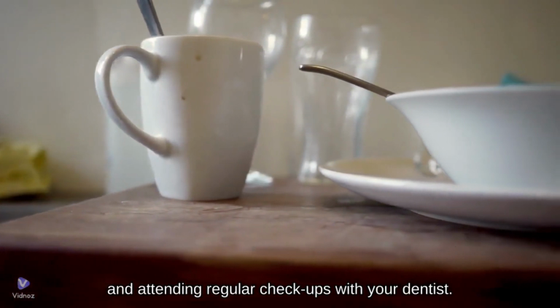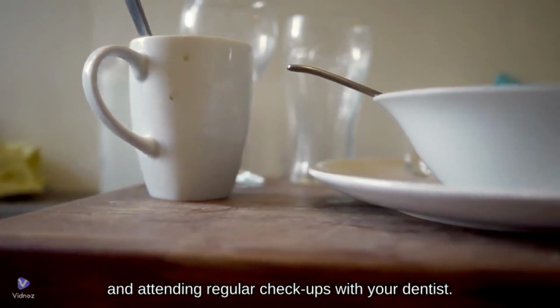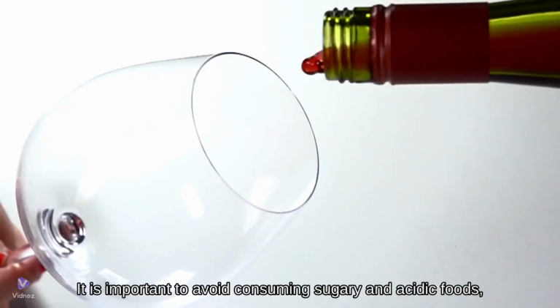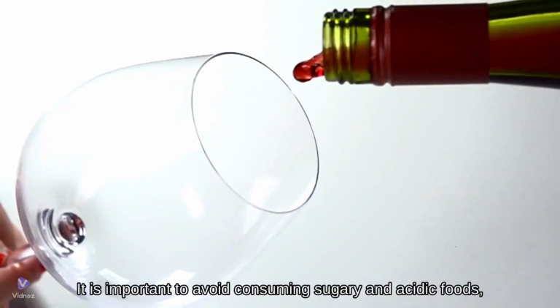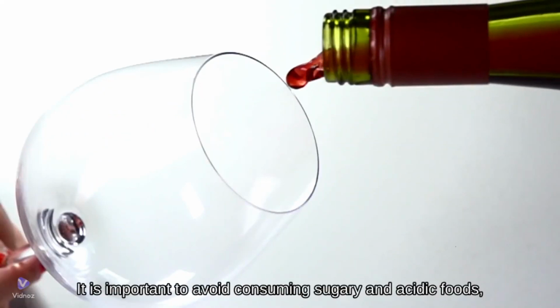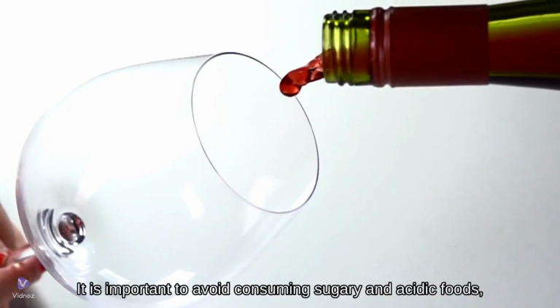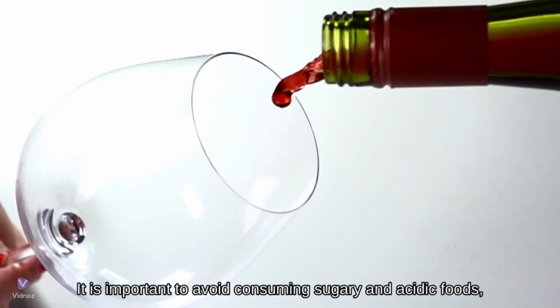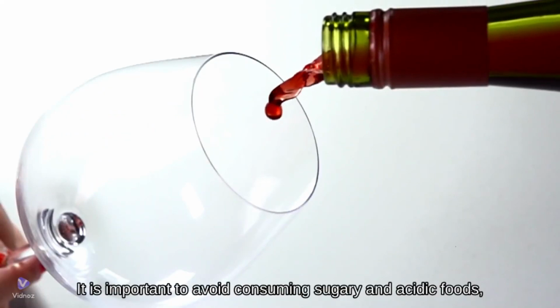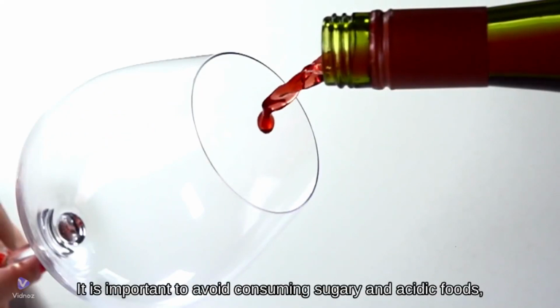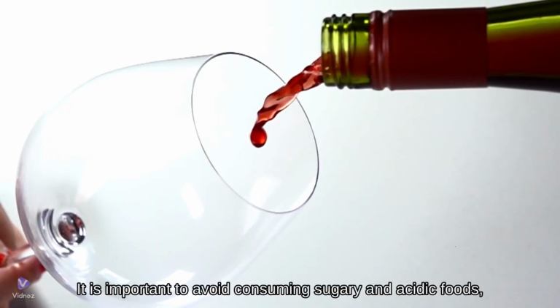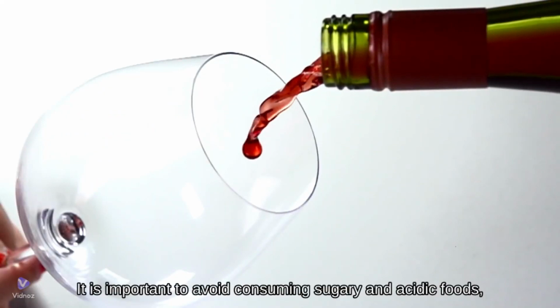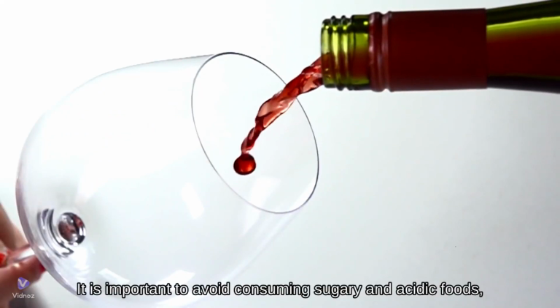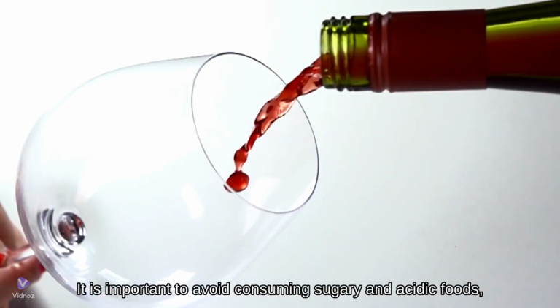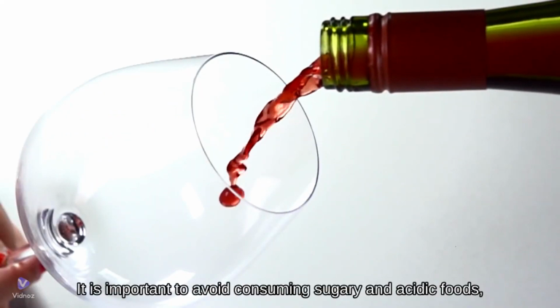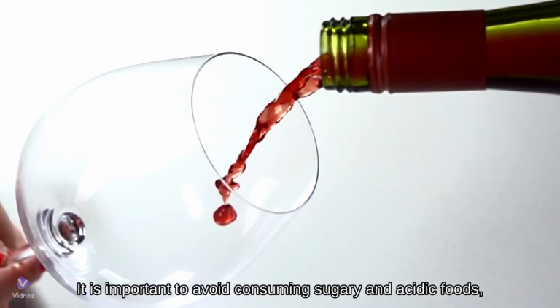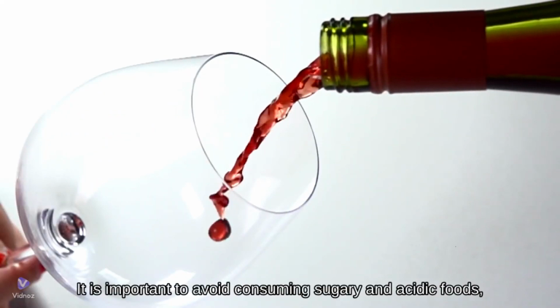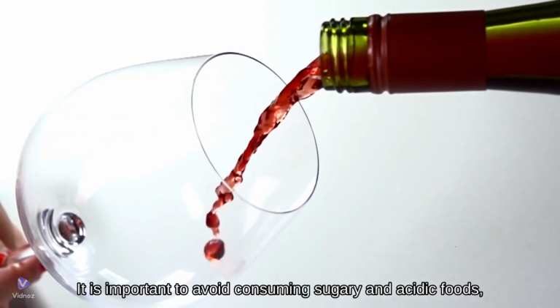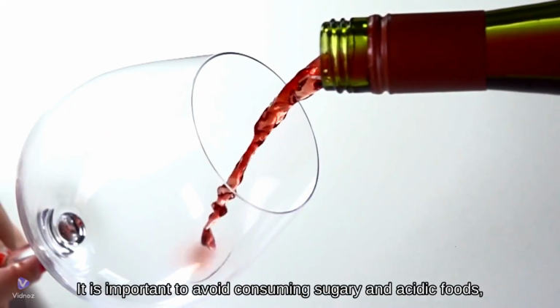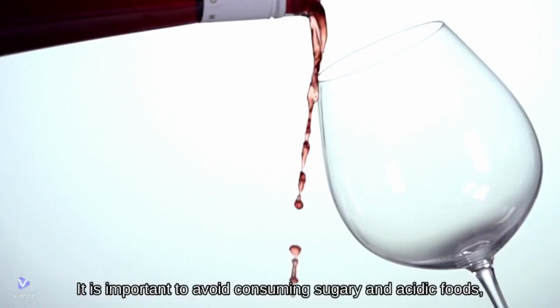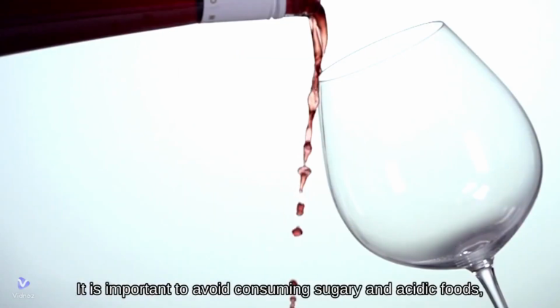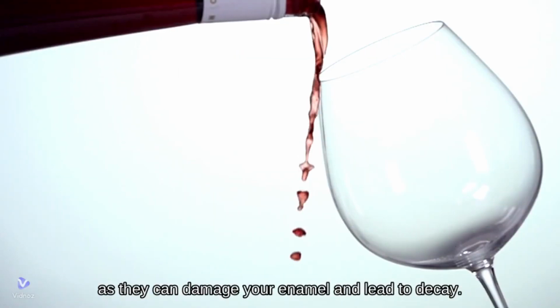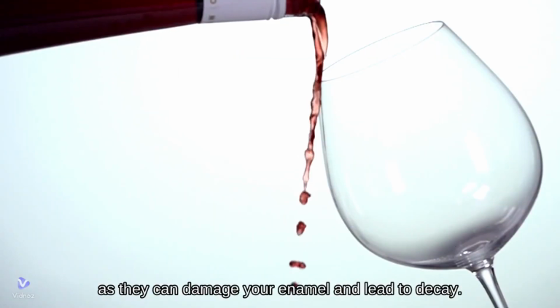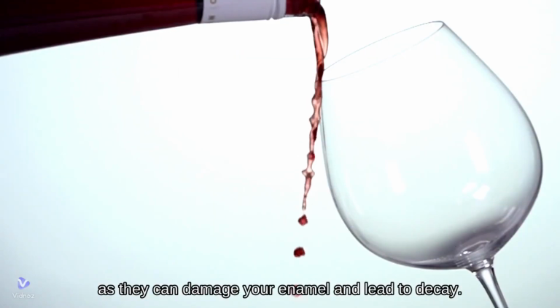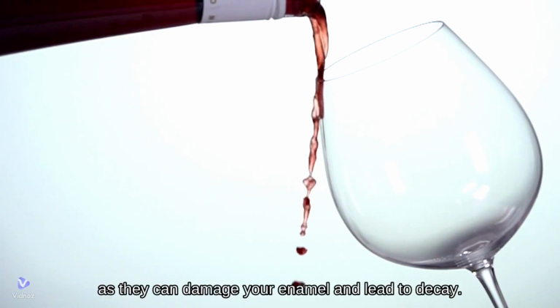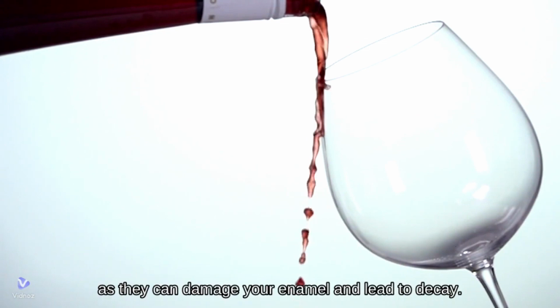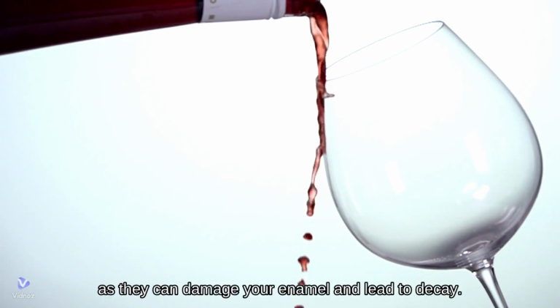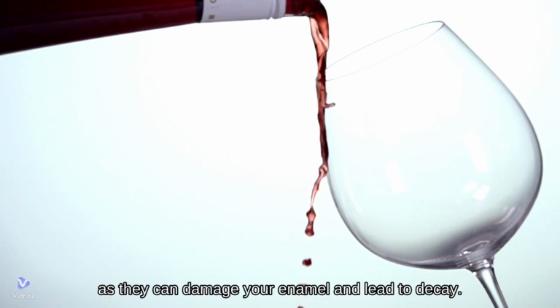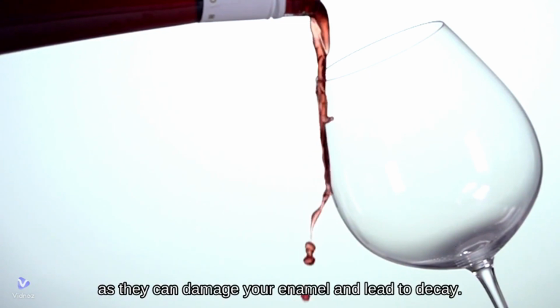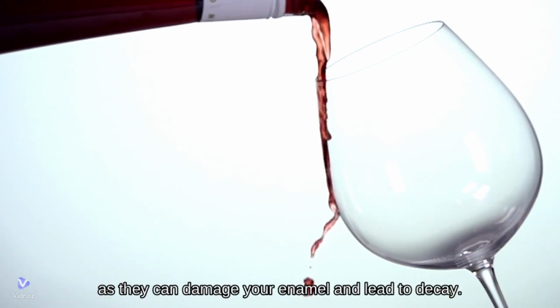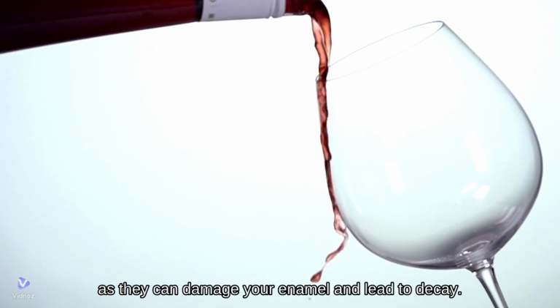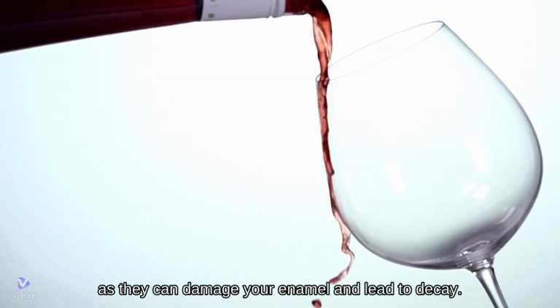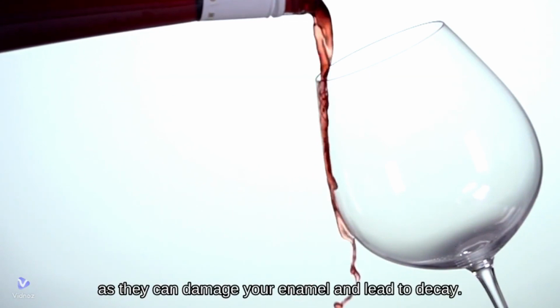It is important to avoid consuming sugary and acidic foods, as they can damage your enamel and lead to decay.